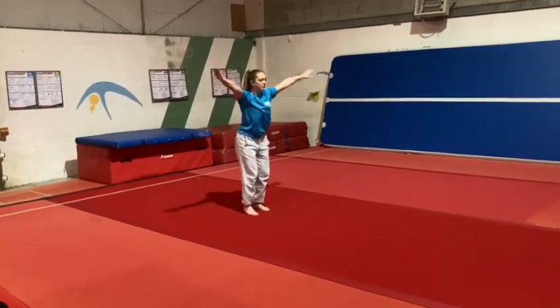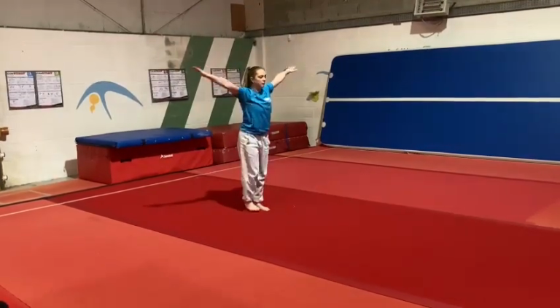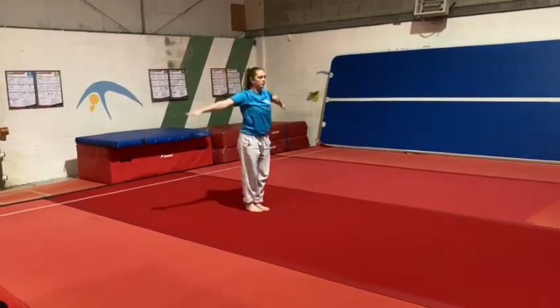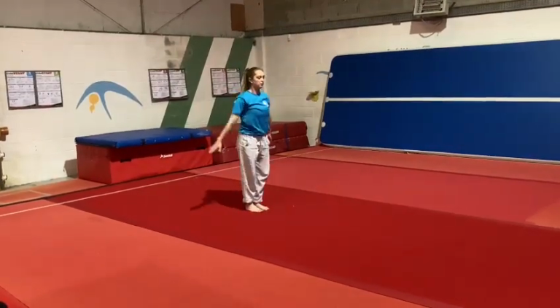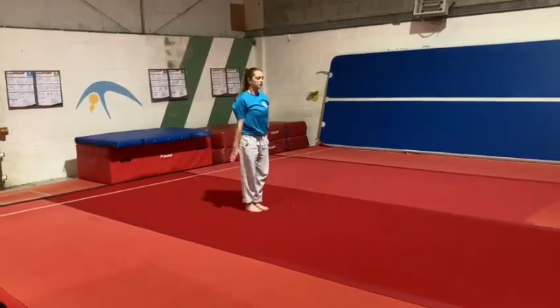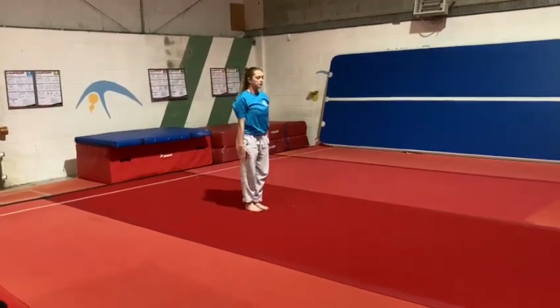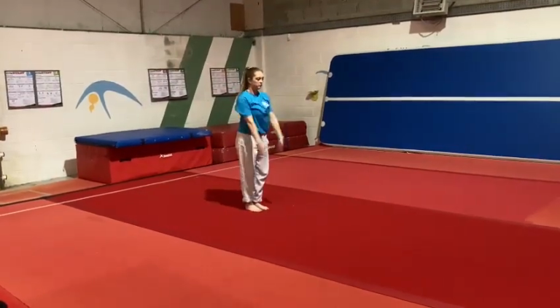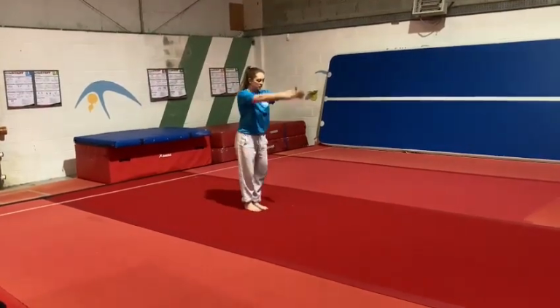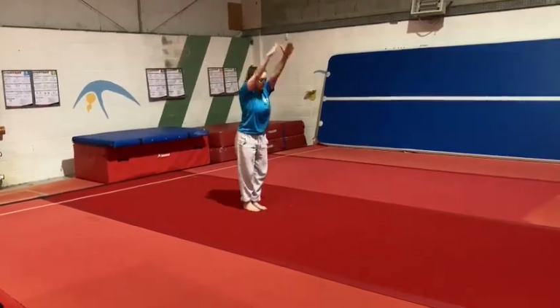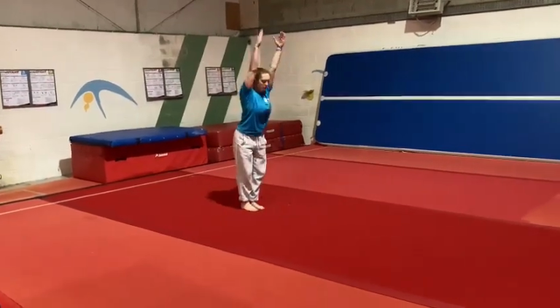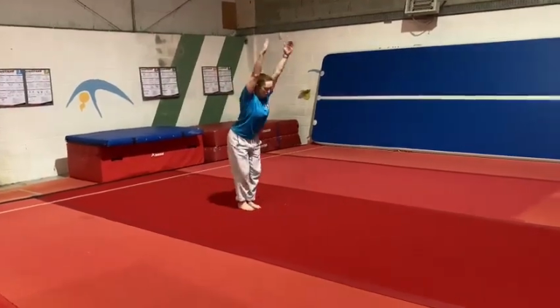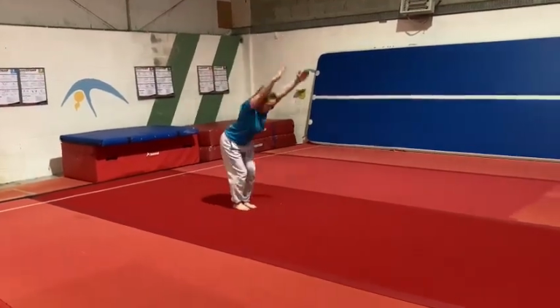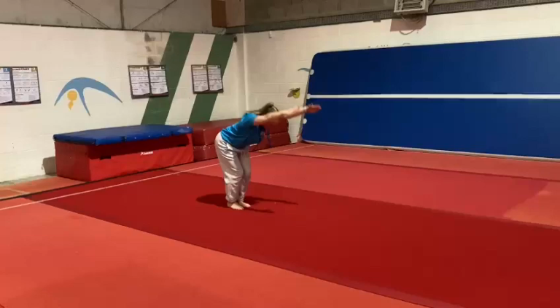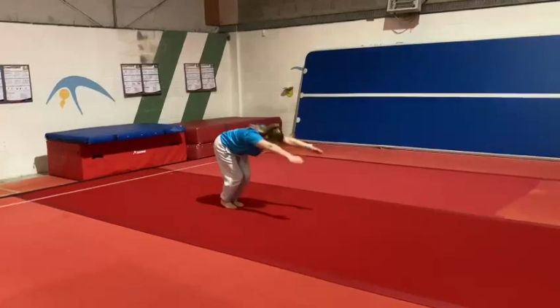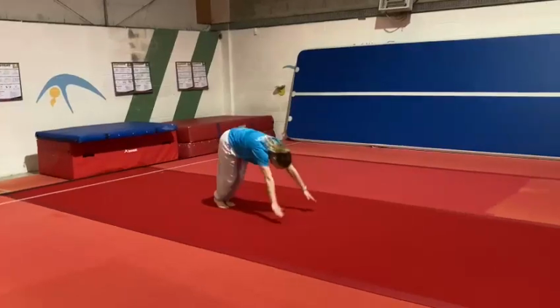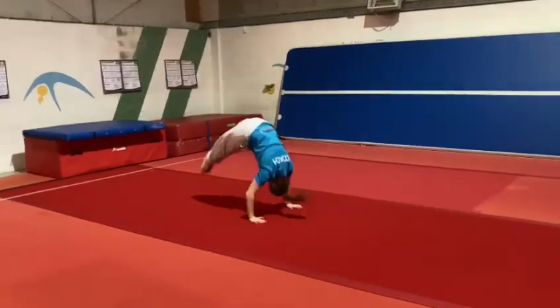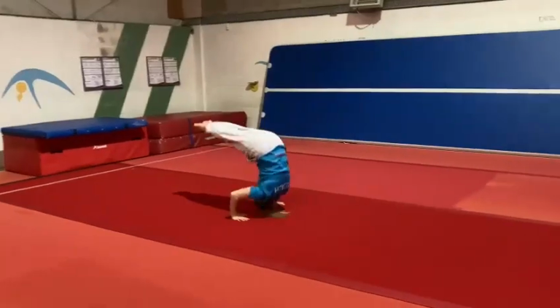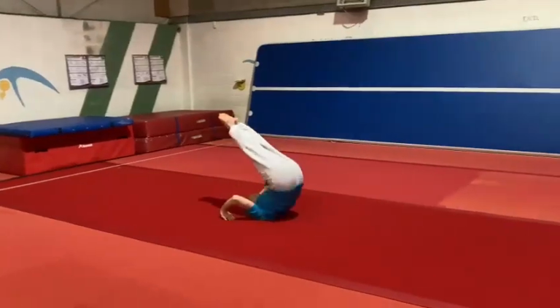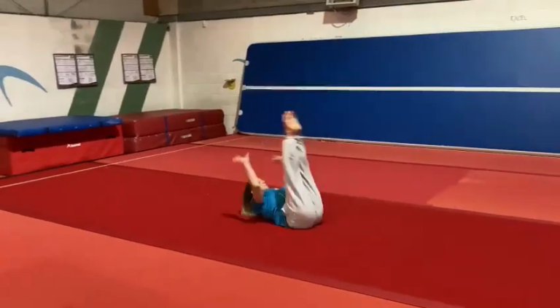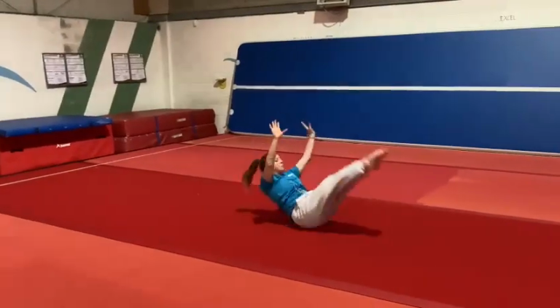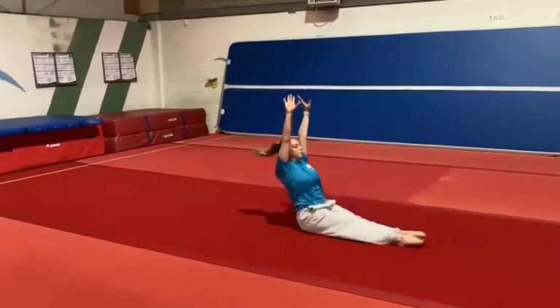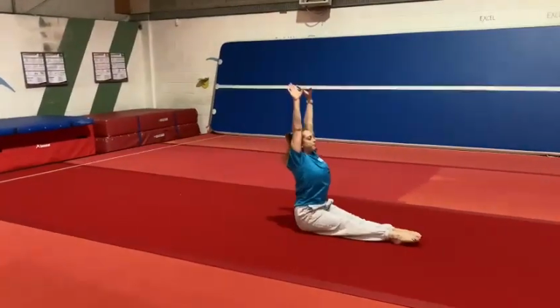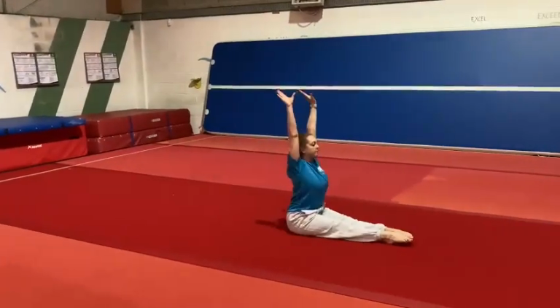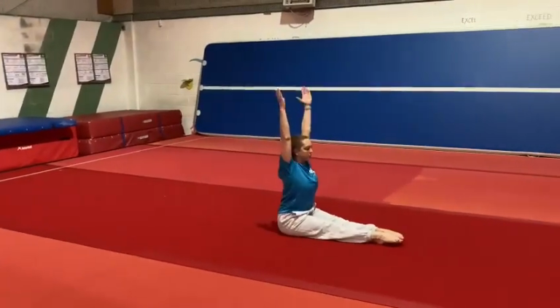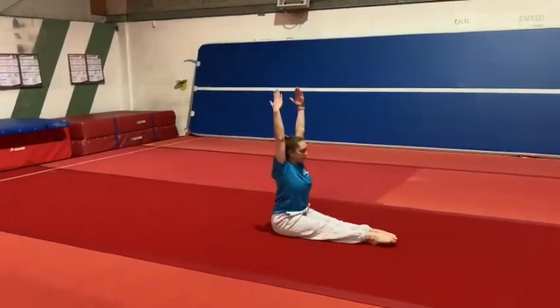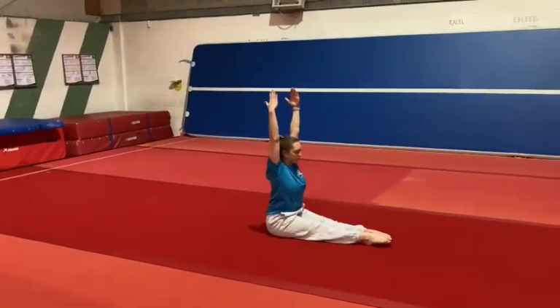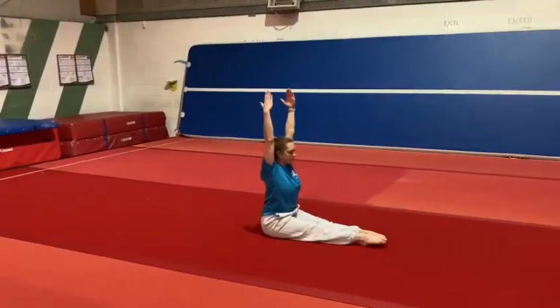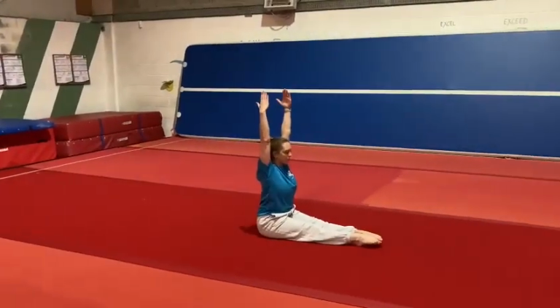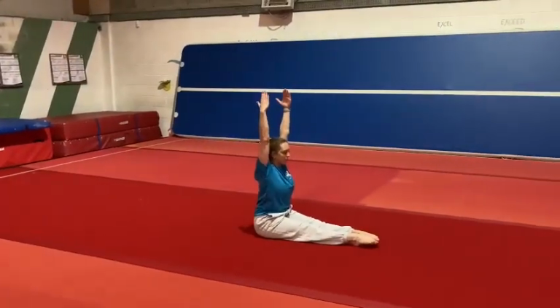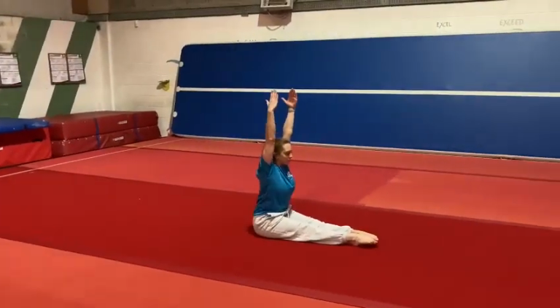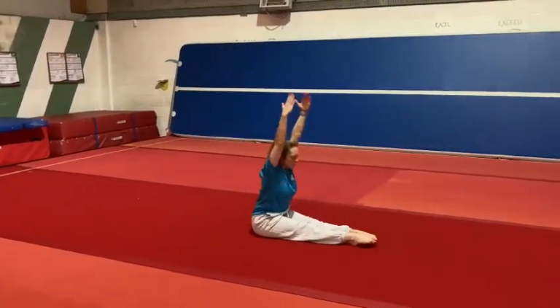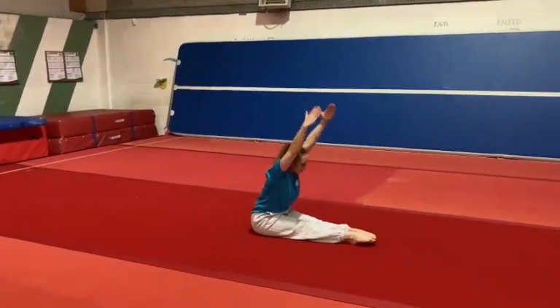Forward roll to pike sit, pike fold for three seconds.